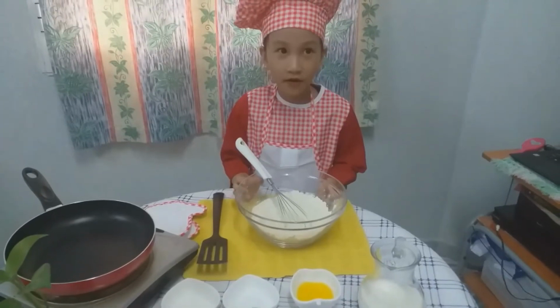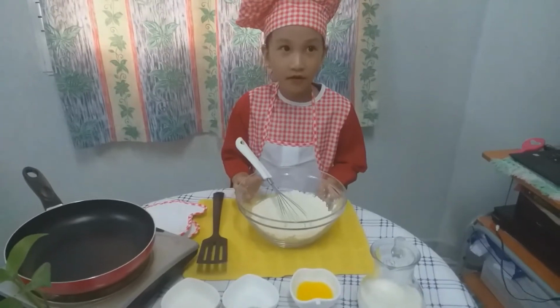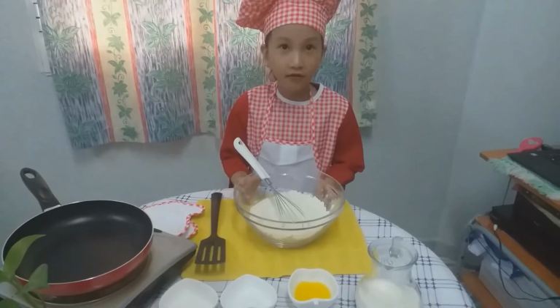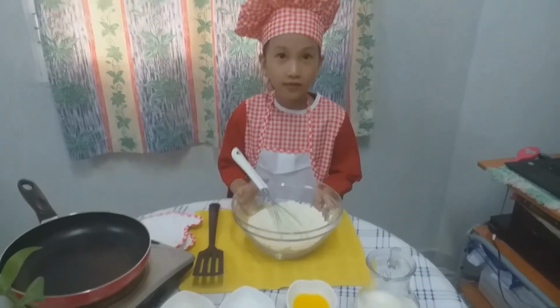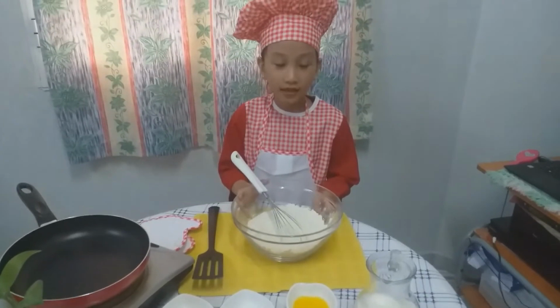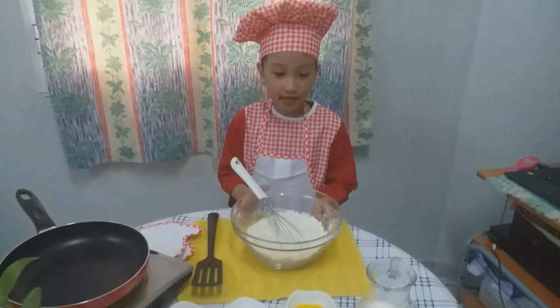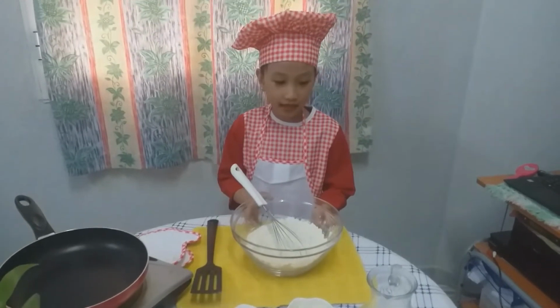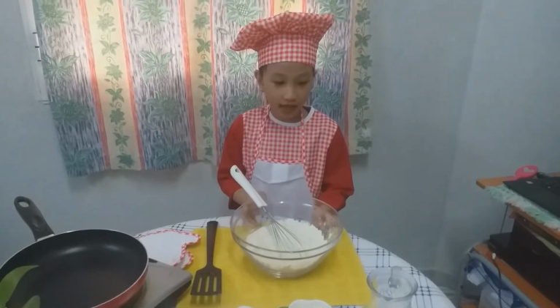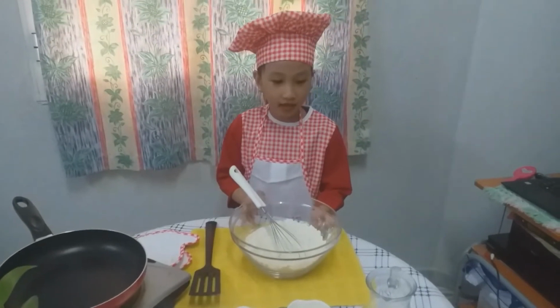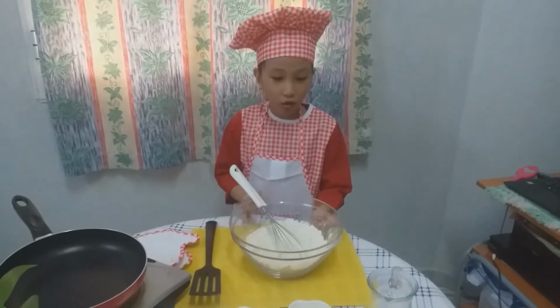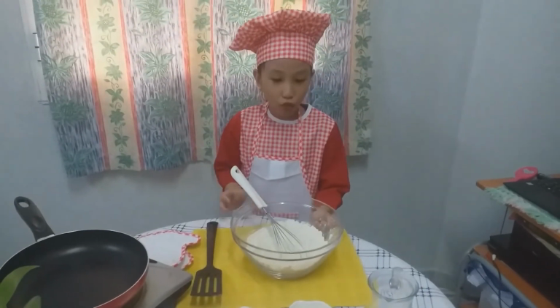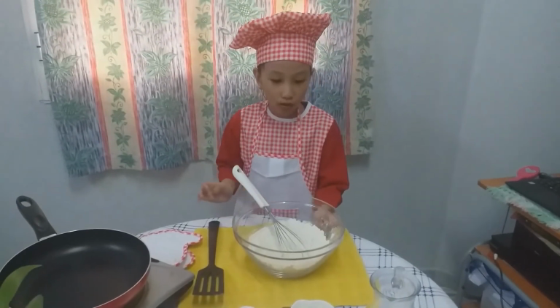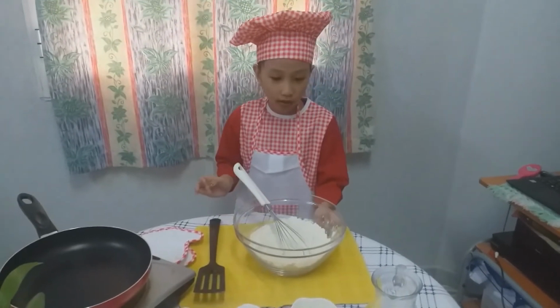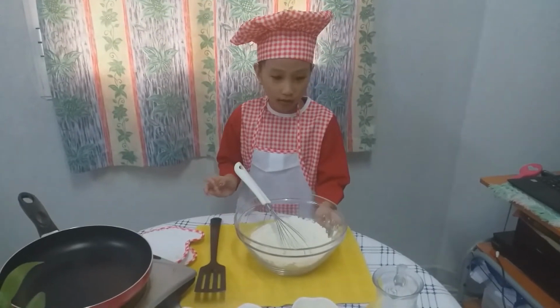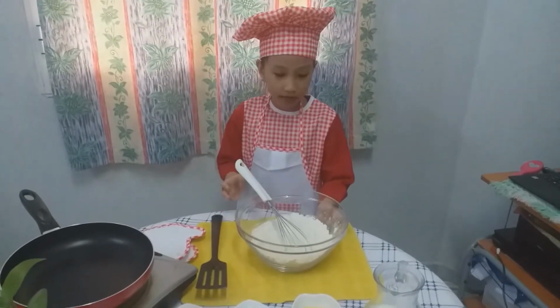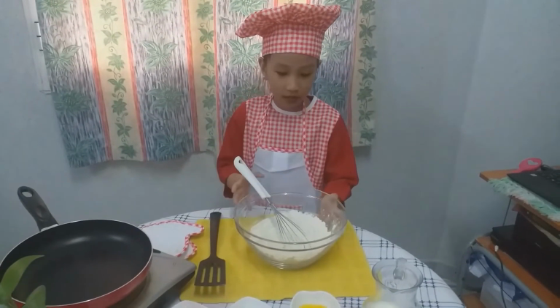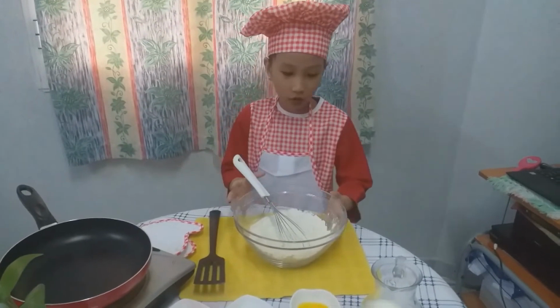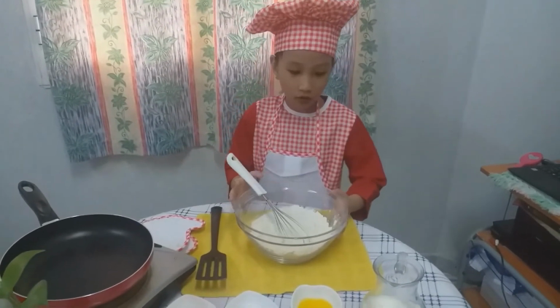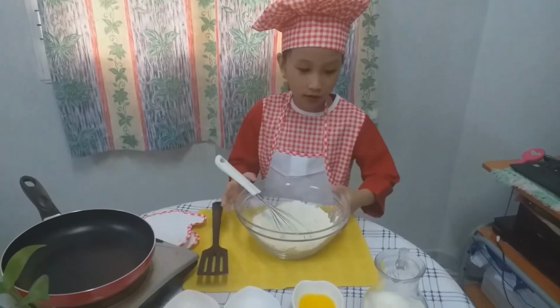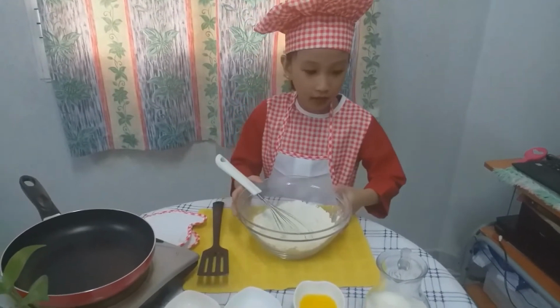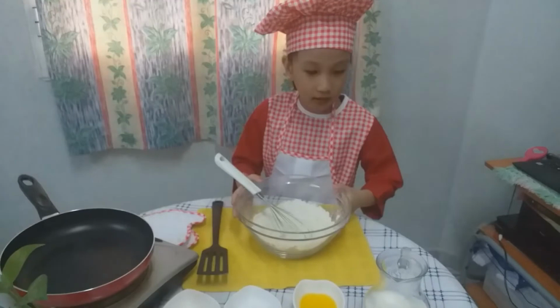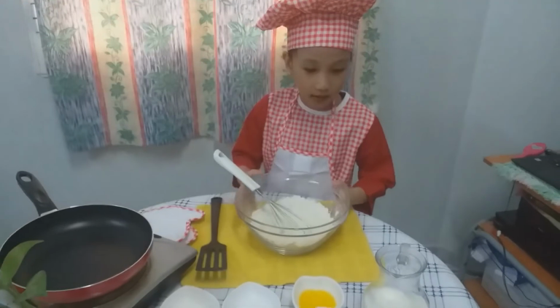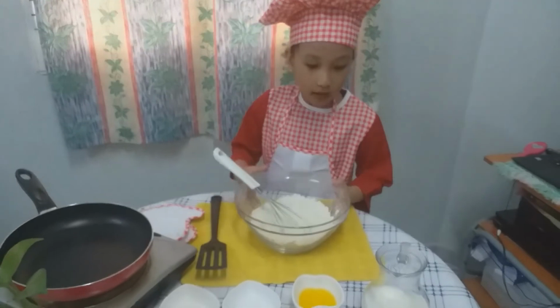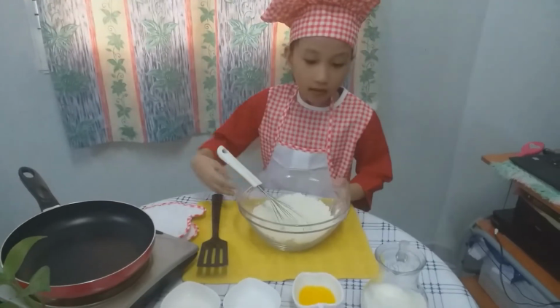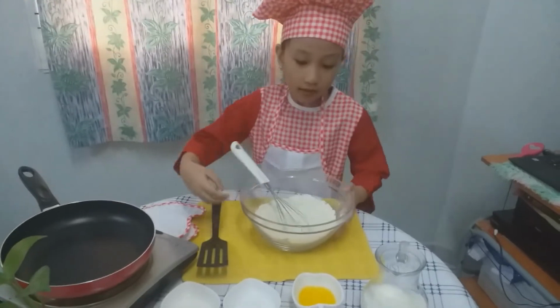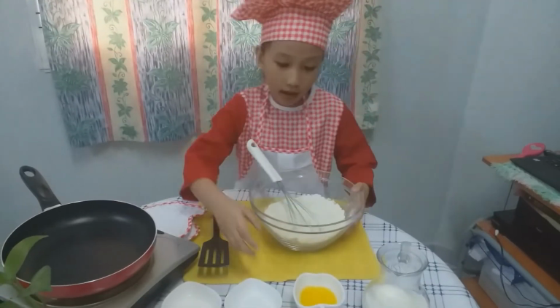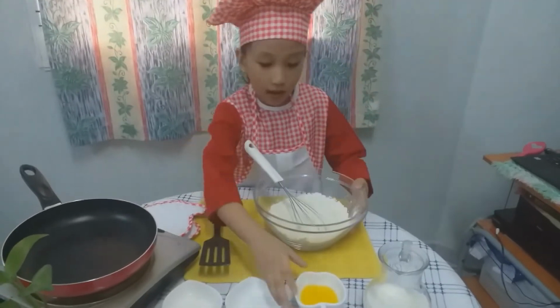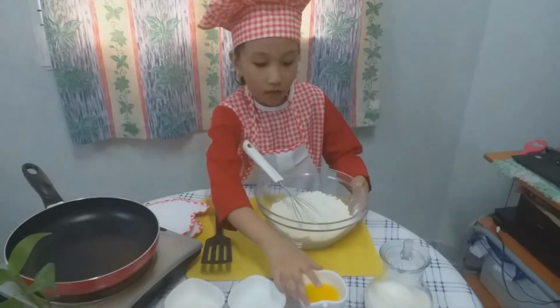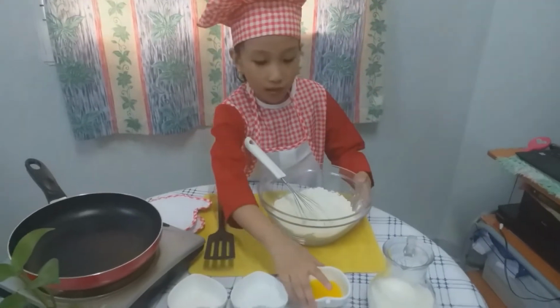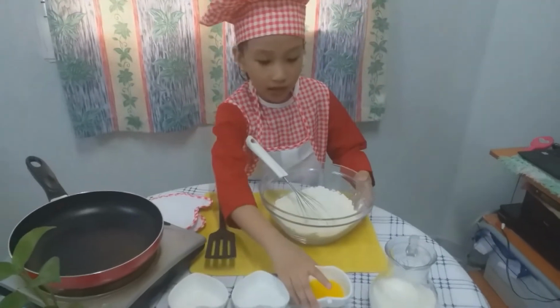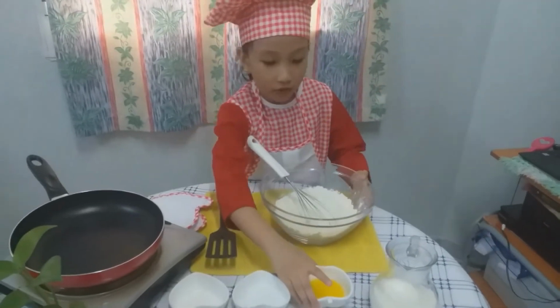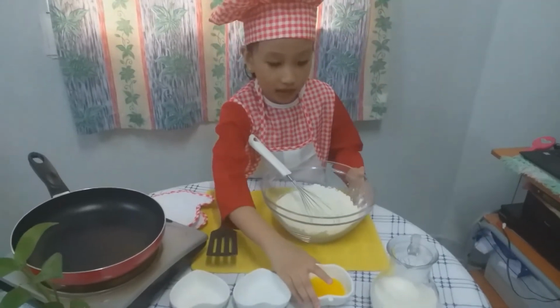Now we're gonna mix. The second, we're gonna mix all of the wet ingredients.